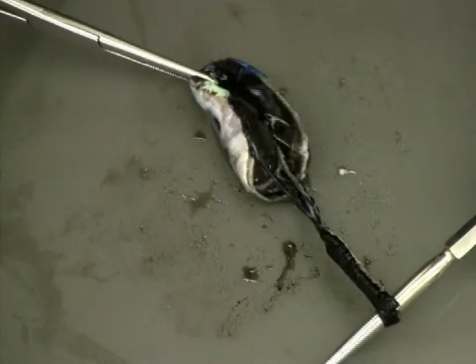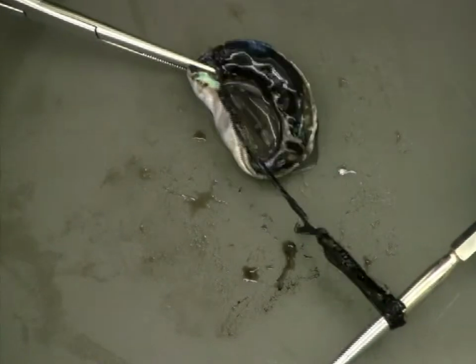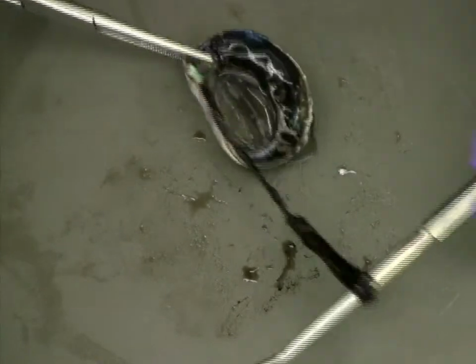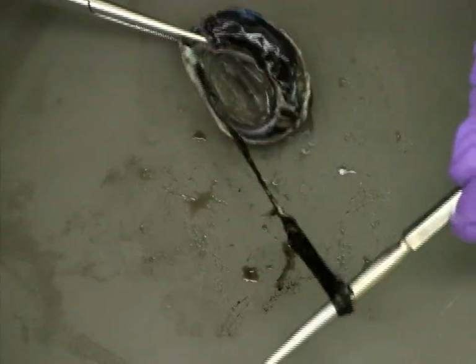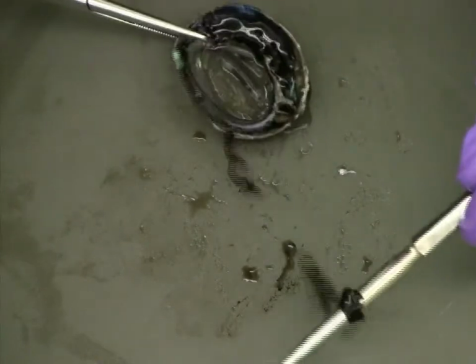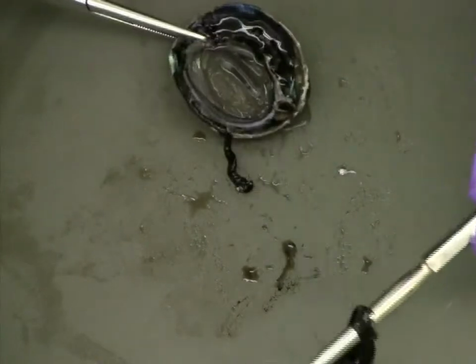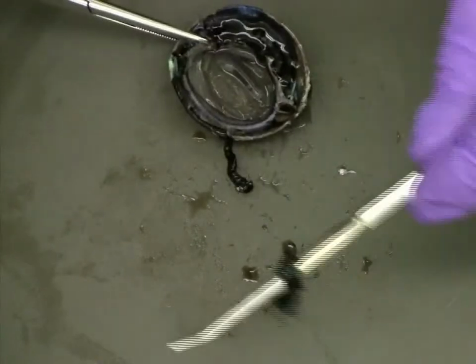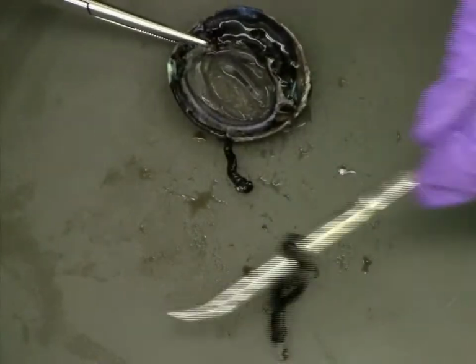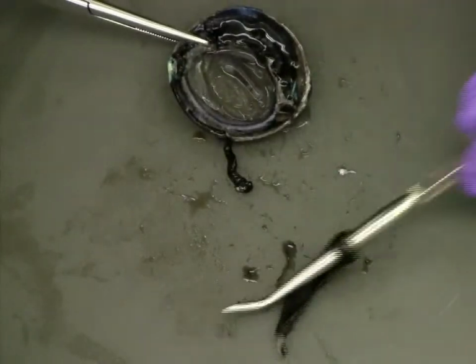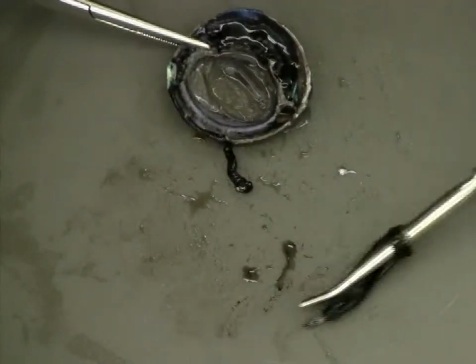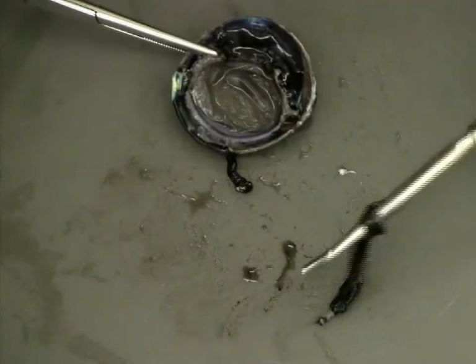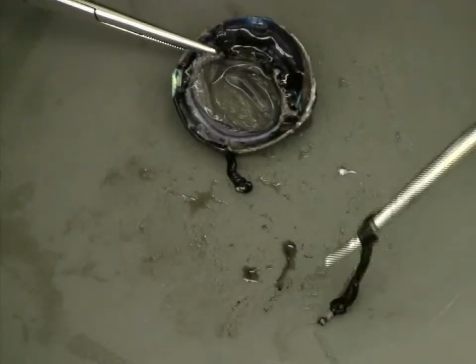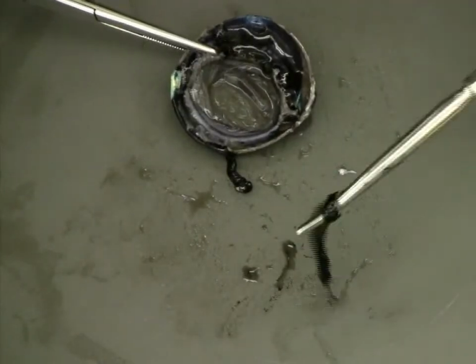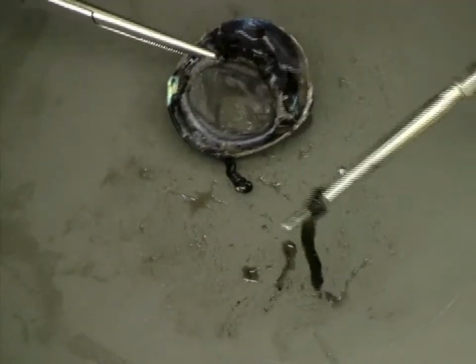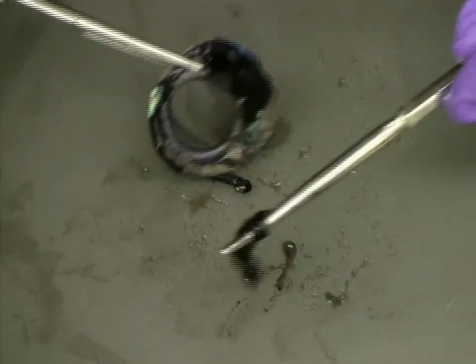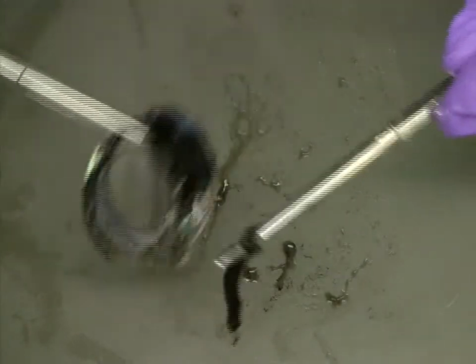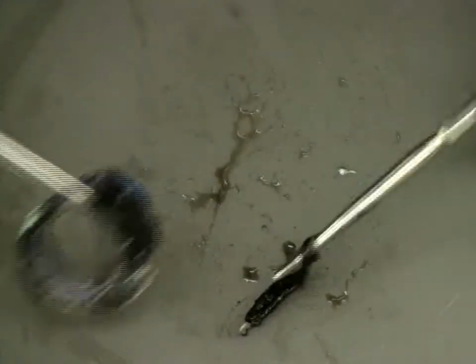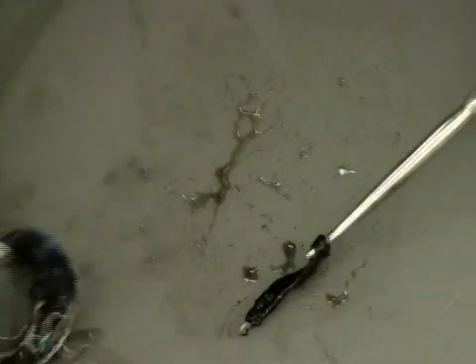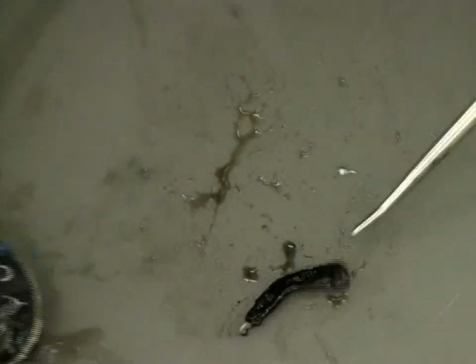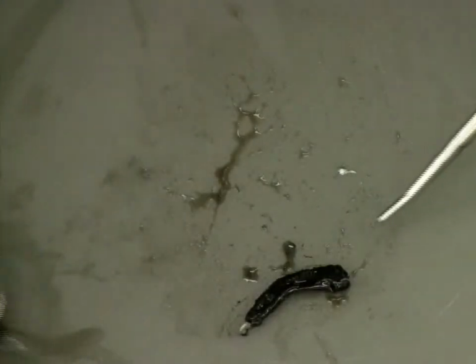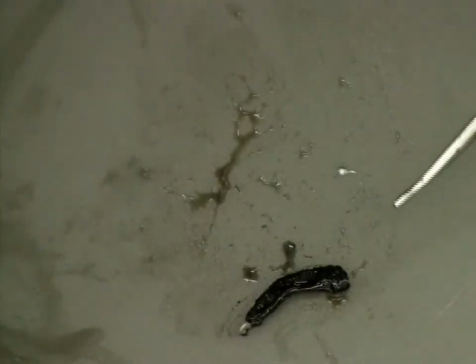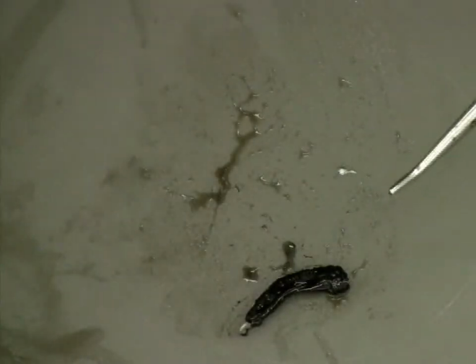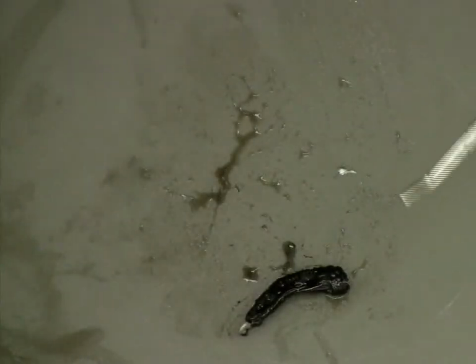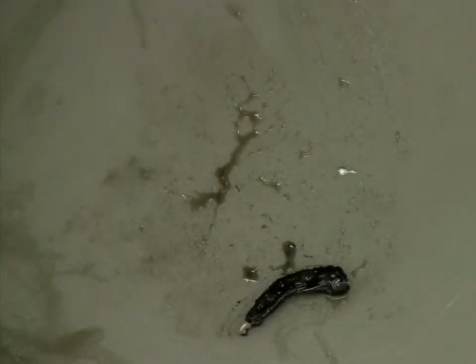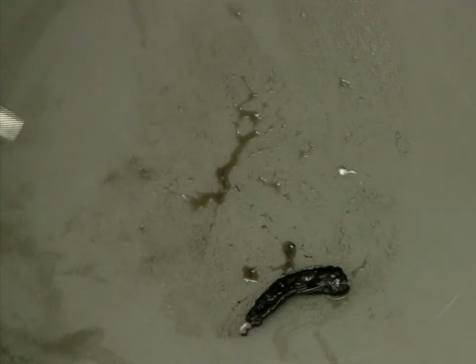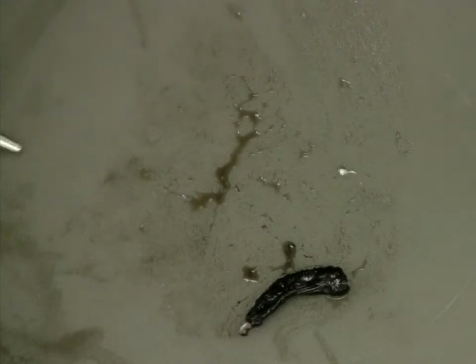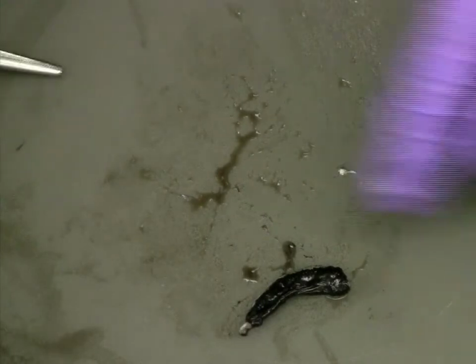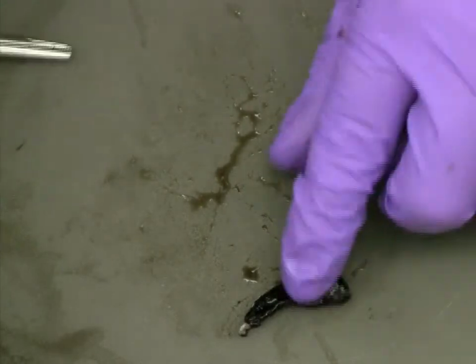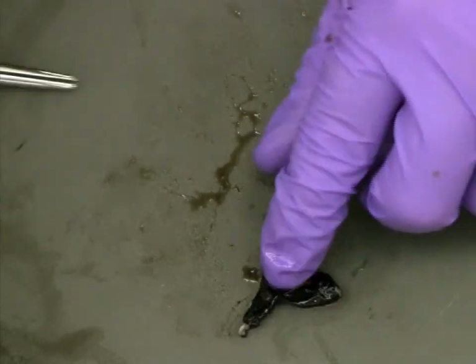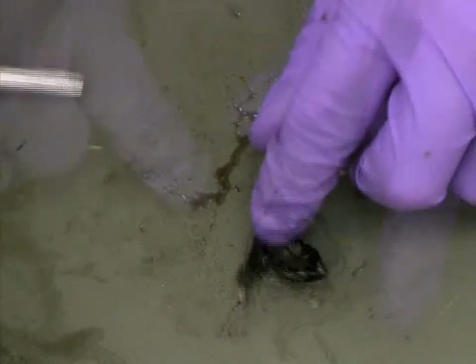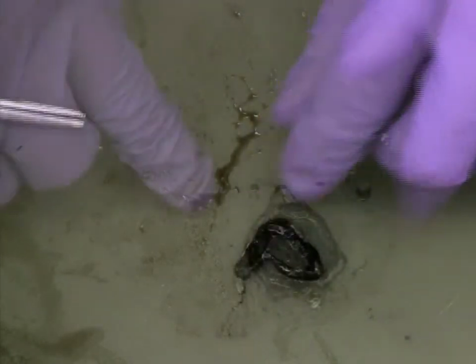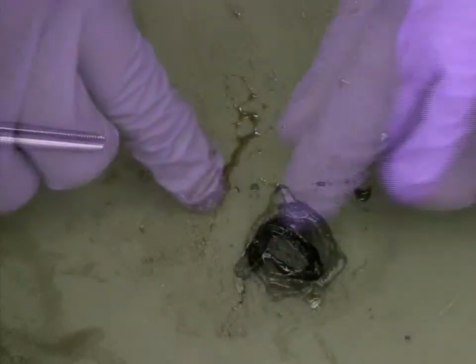Looking at the removed iris, the pupil, as well as the muscle that surrounds it, should be clearly visible.